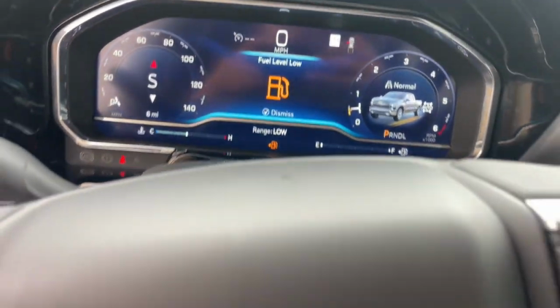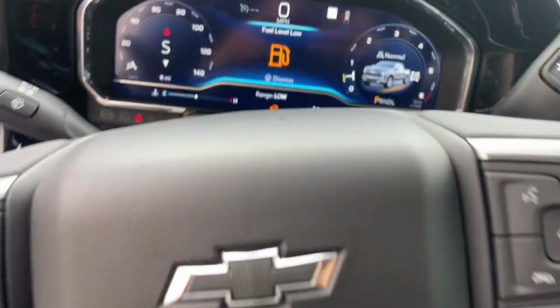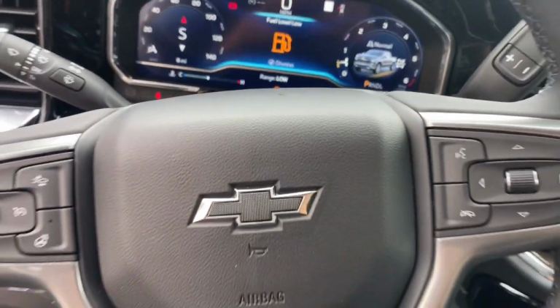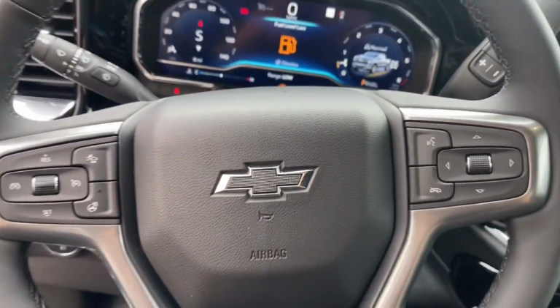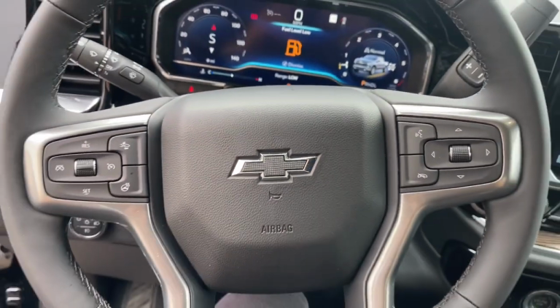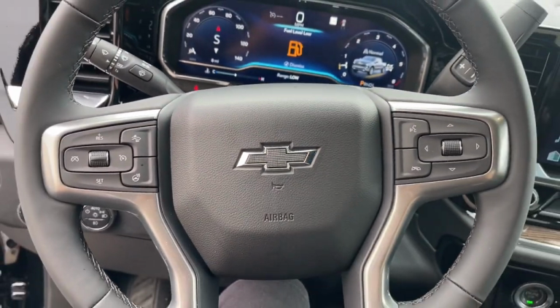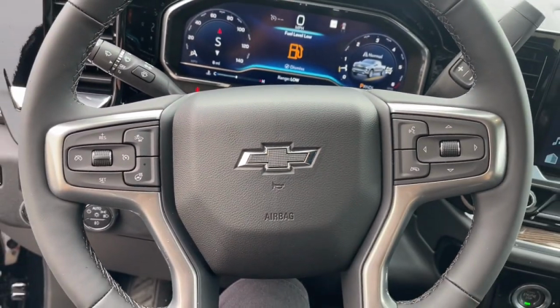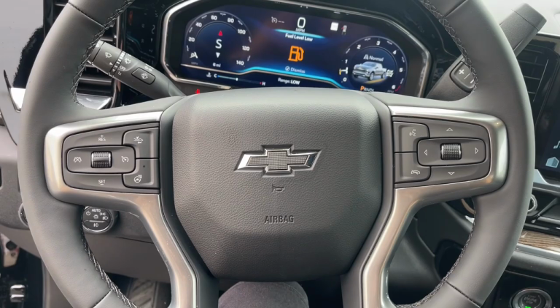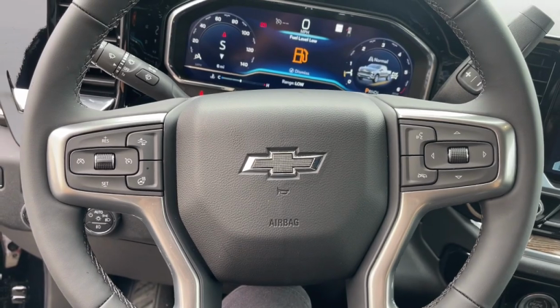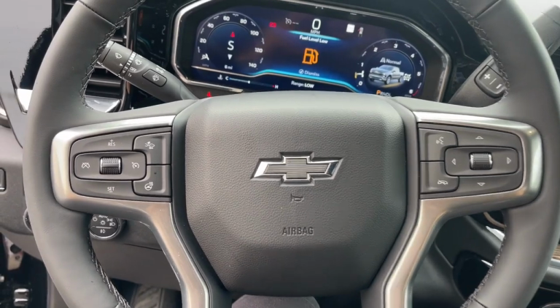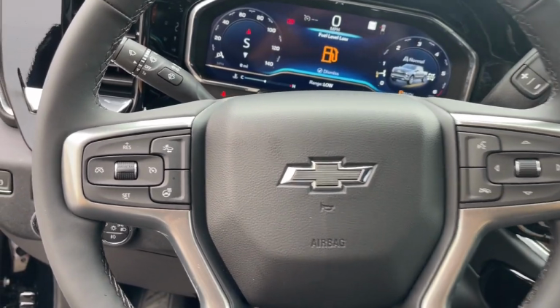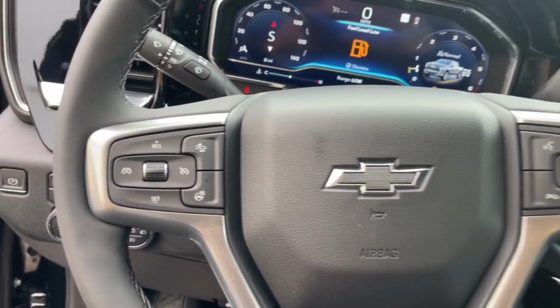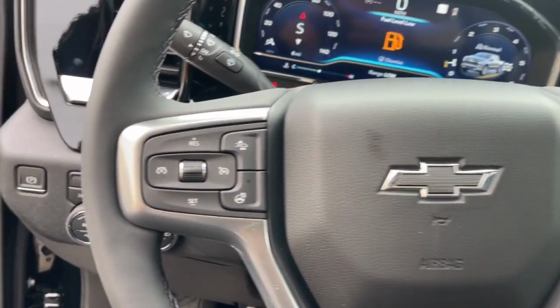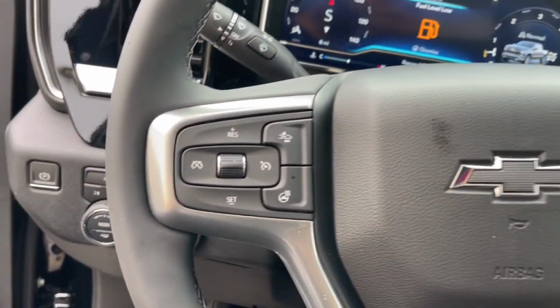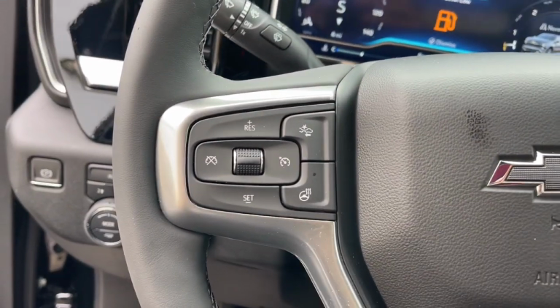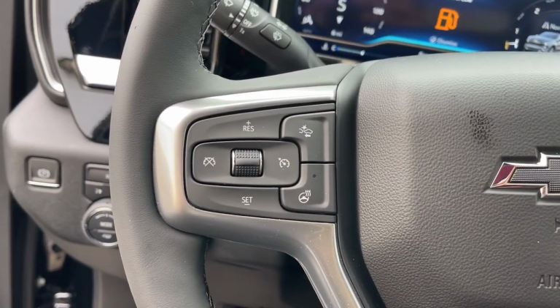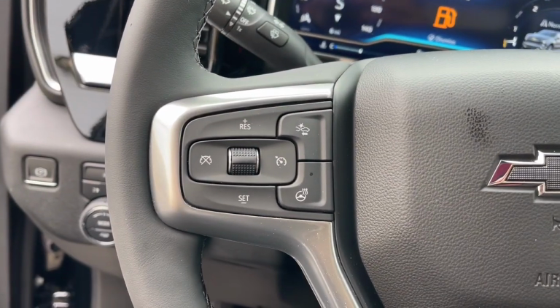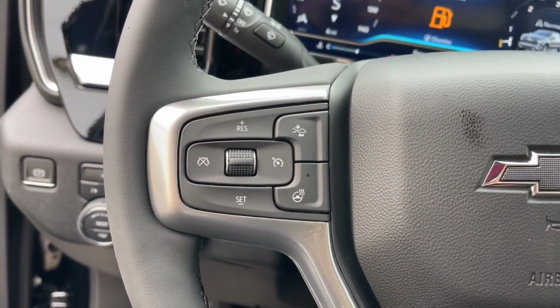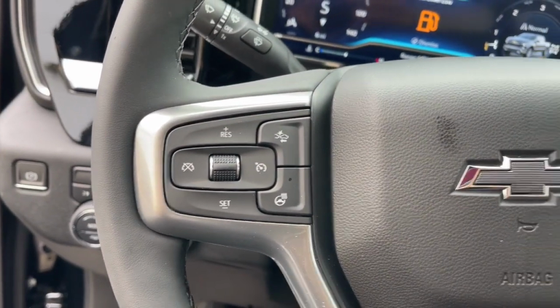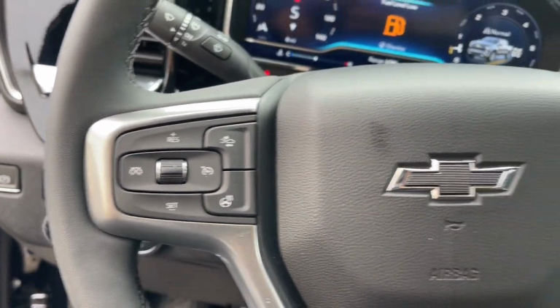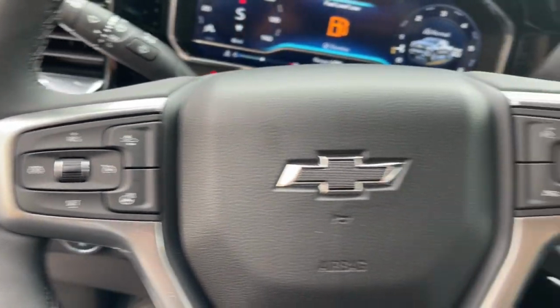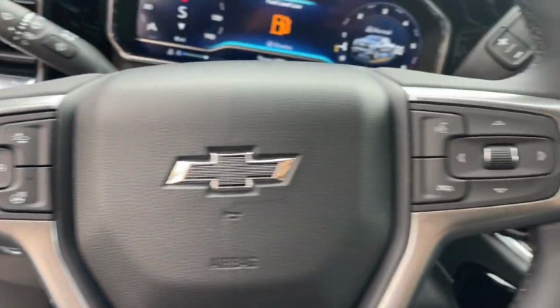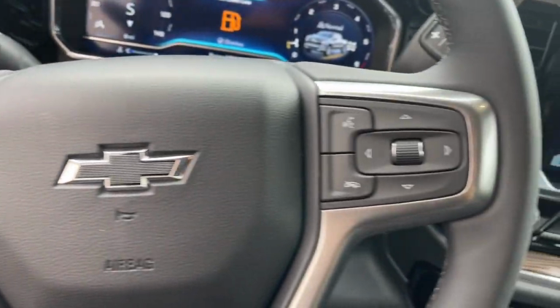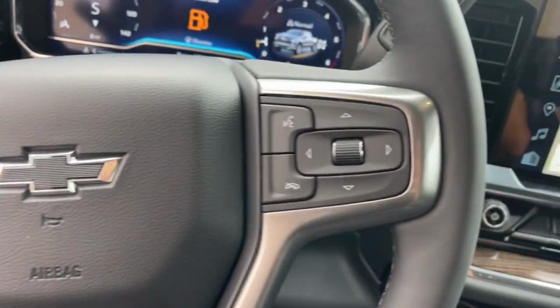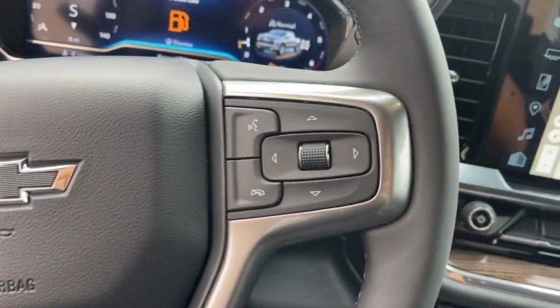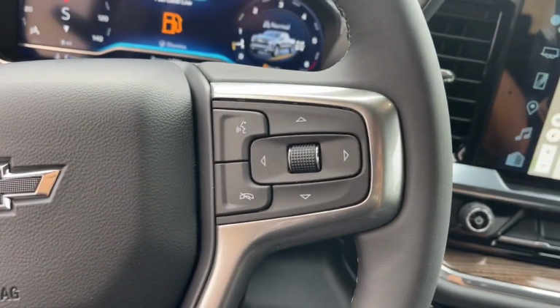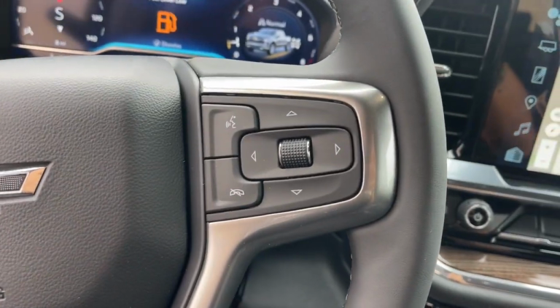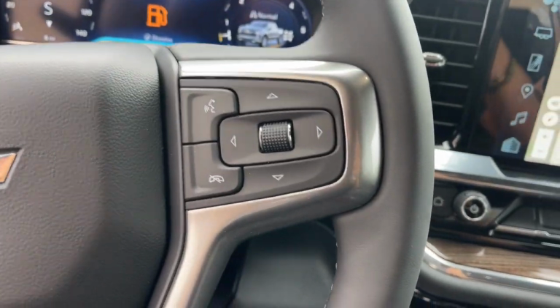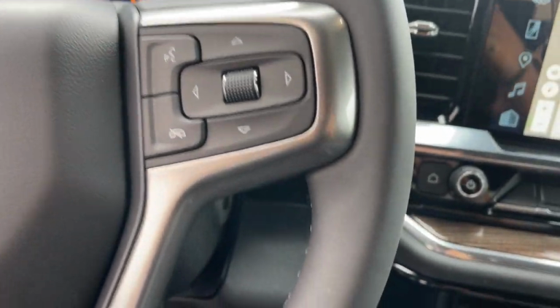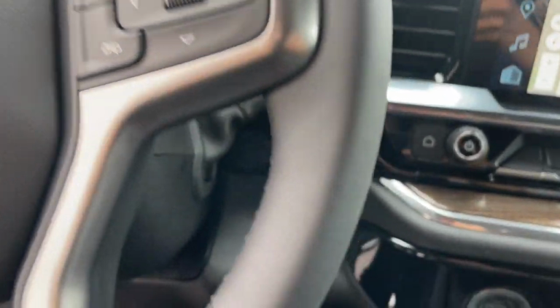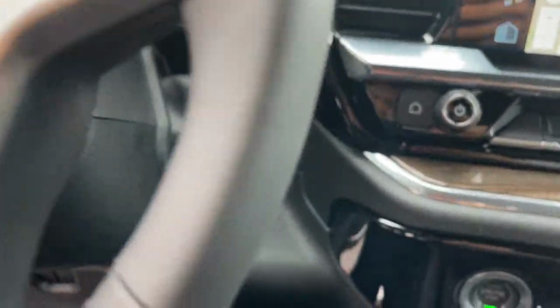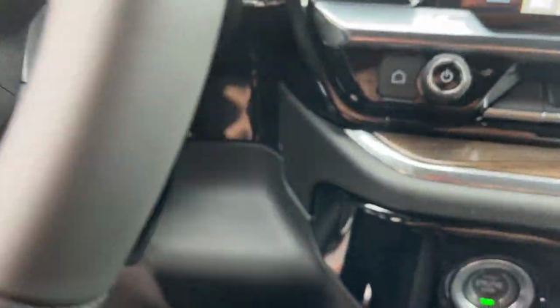Lane keeping assist, fog lamps, heated mirrors, and a premium sound system.